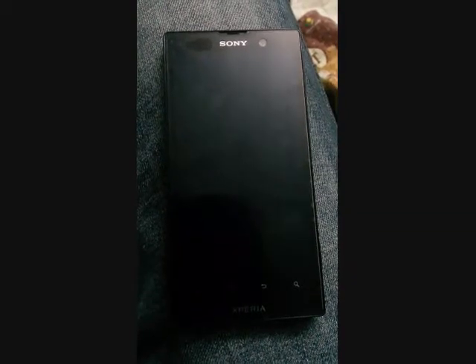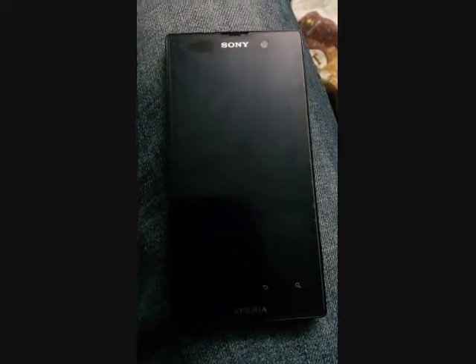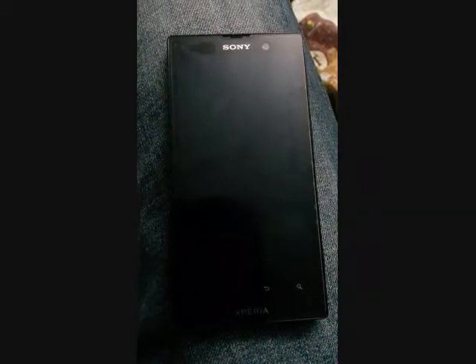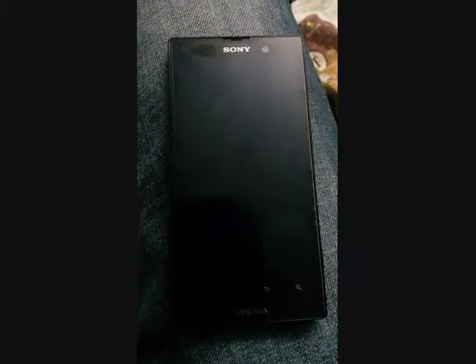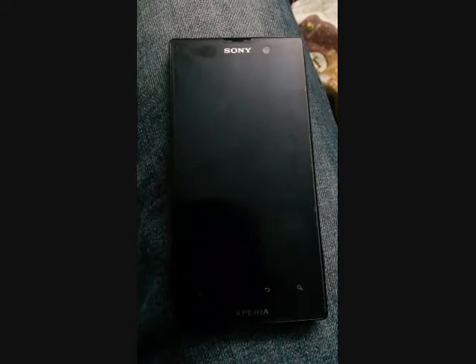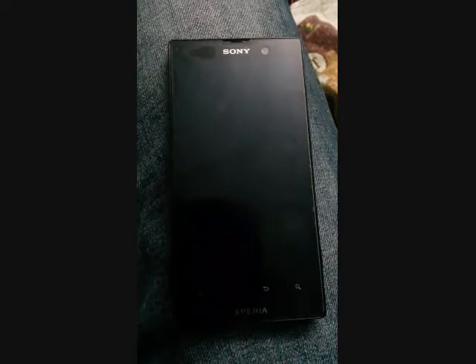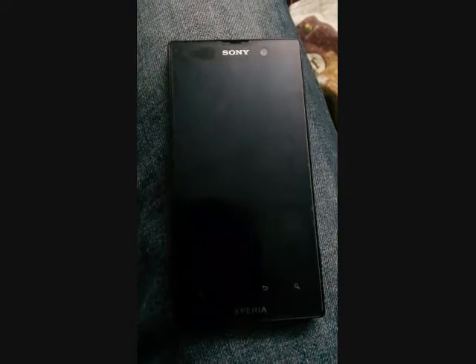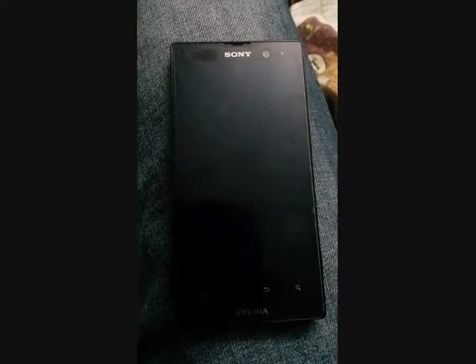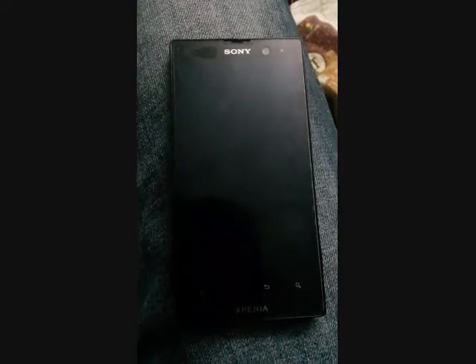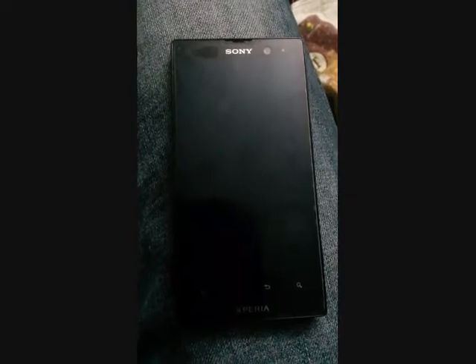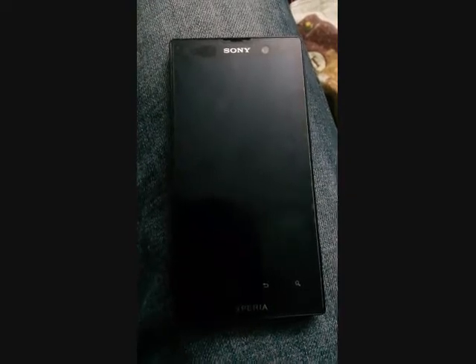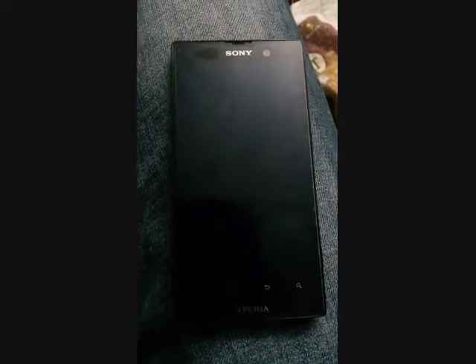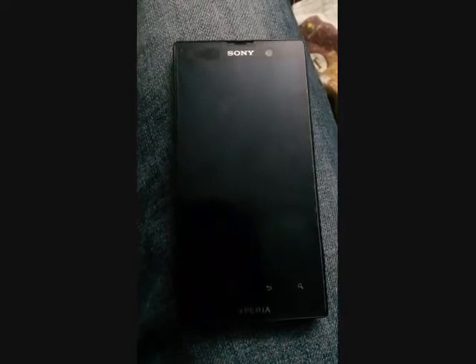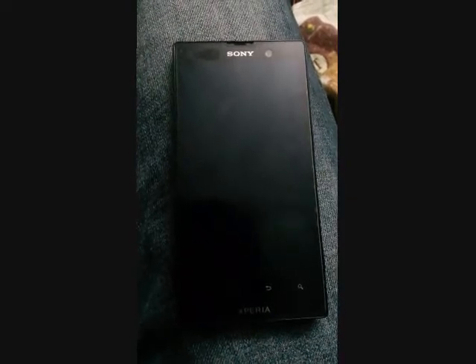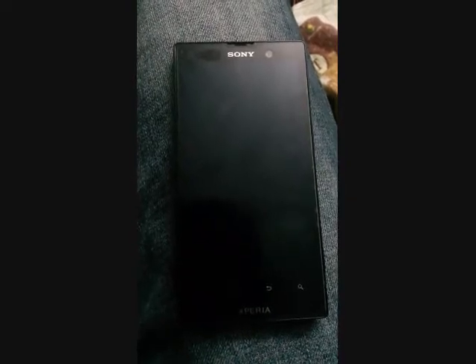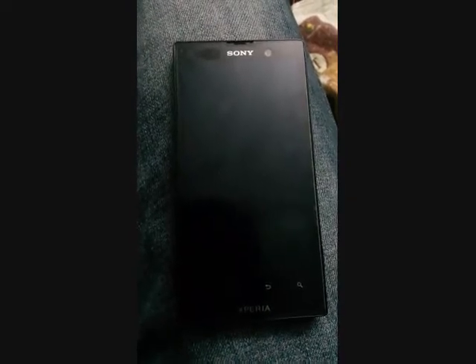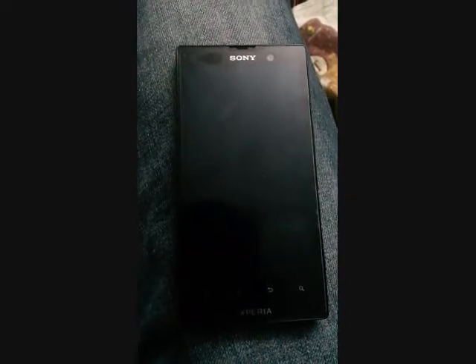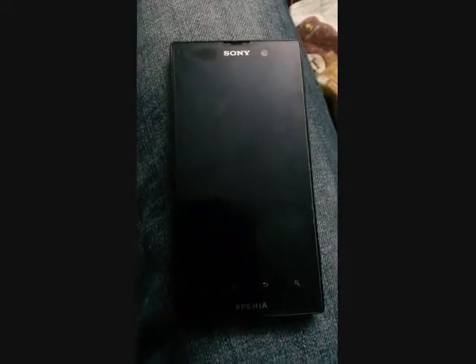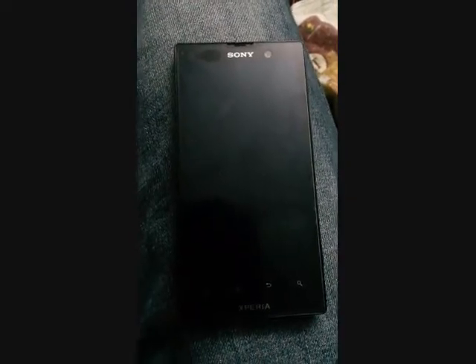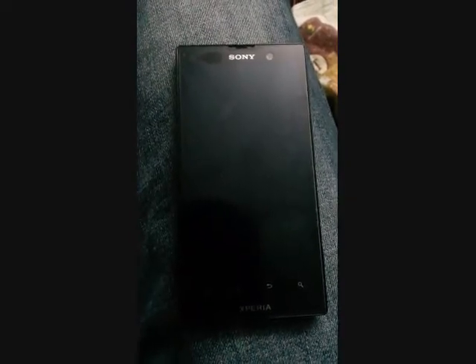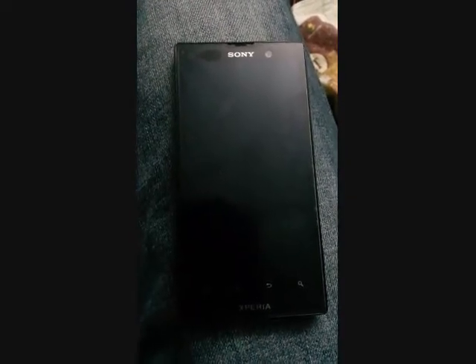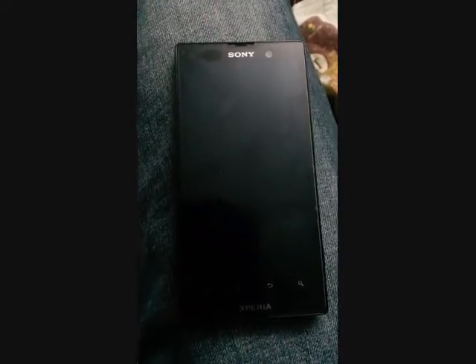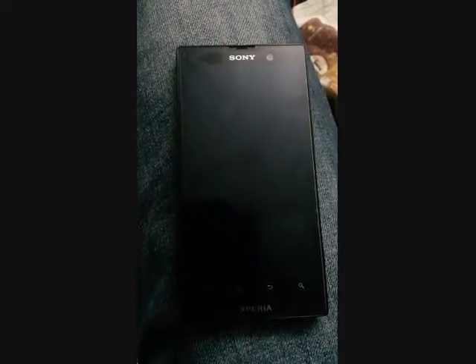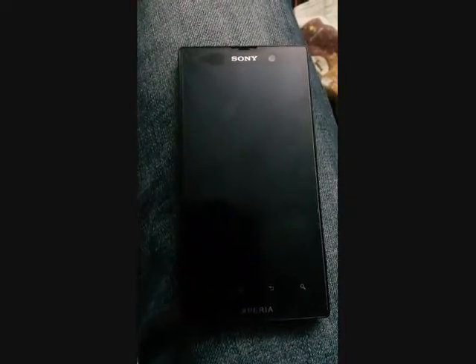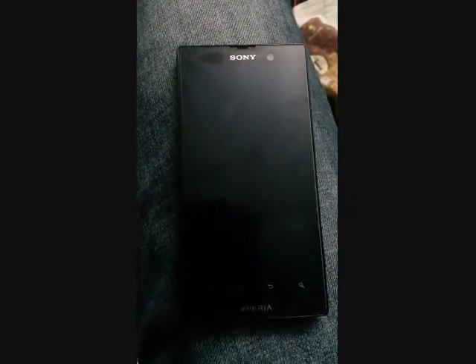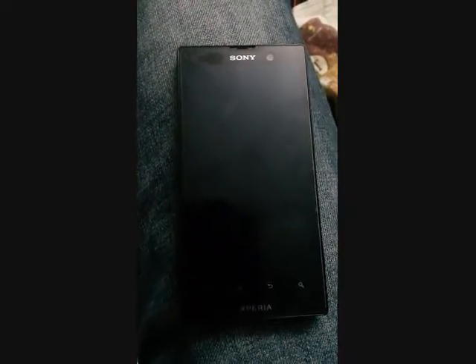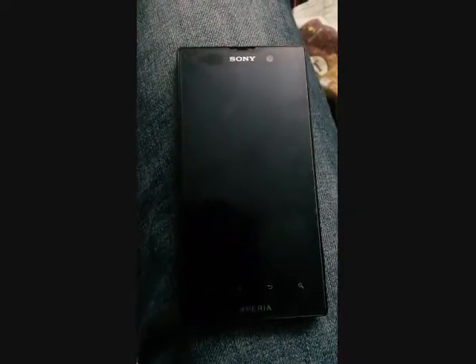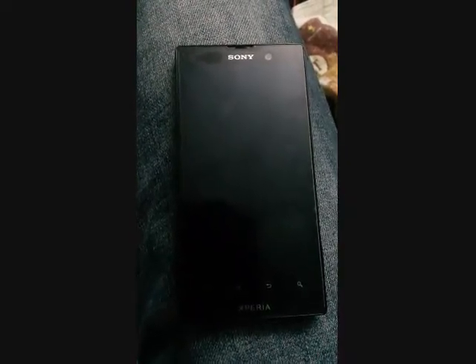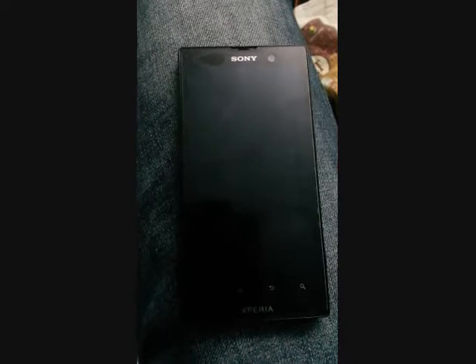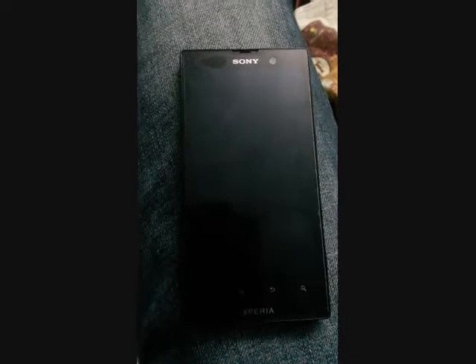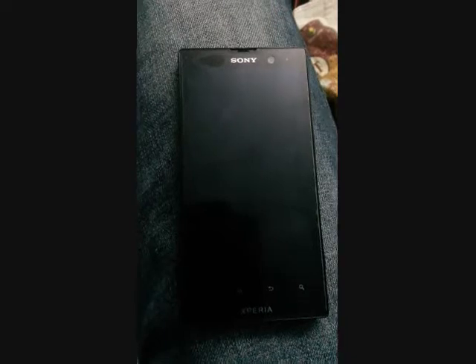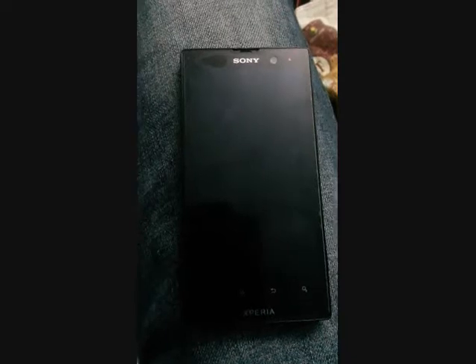Hello and welcome everybody. In this tutorial I will show you how to unlock the bootloader of Xperia mobile phones.